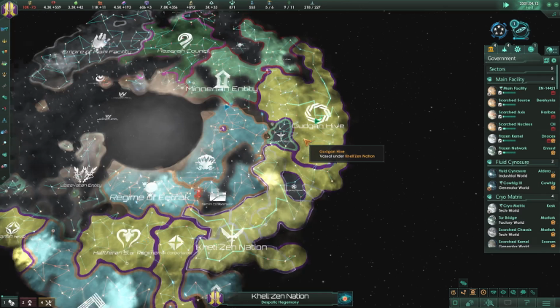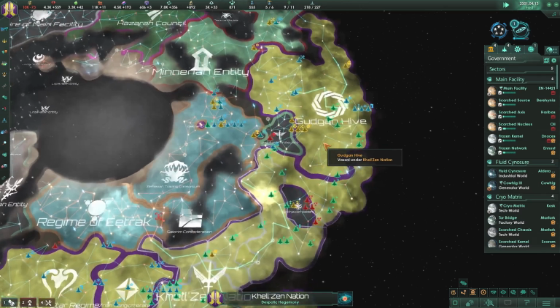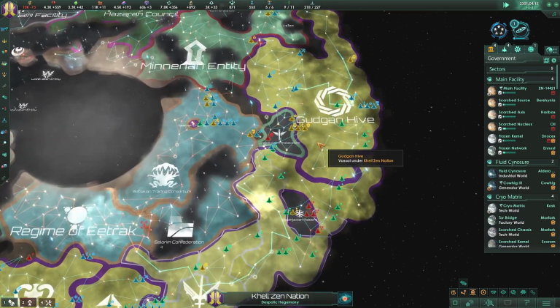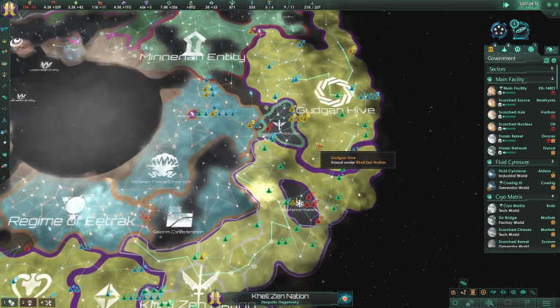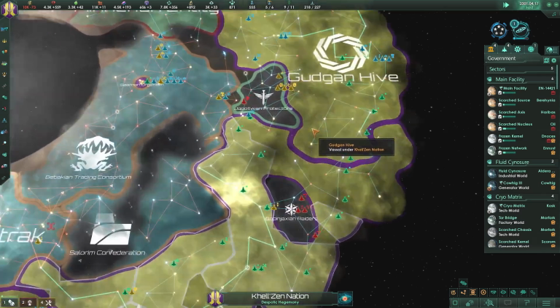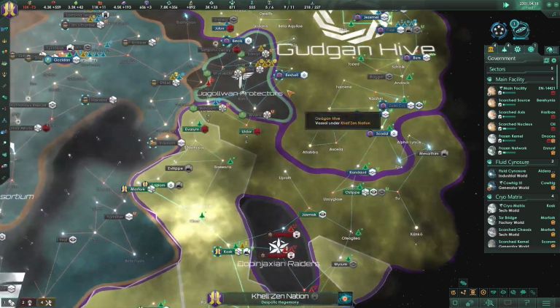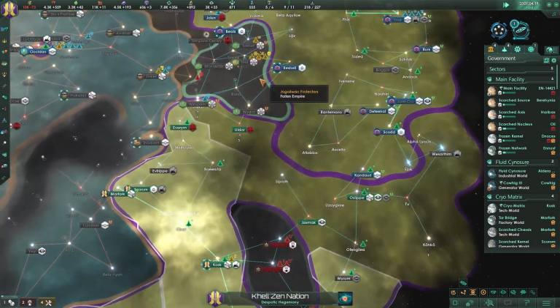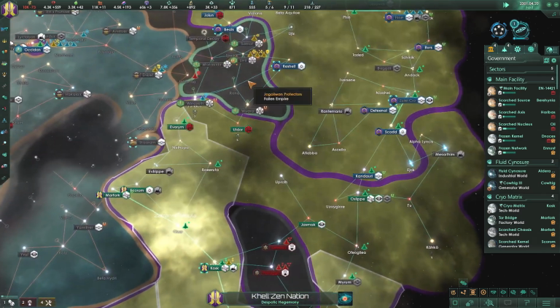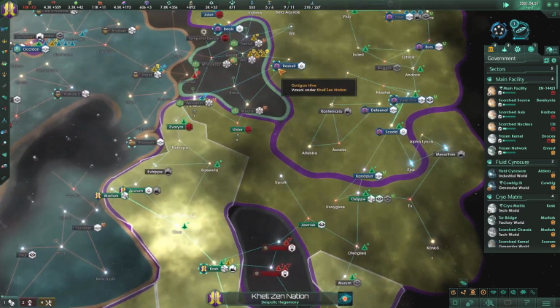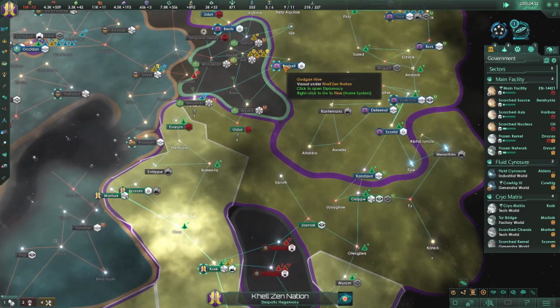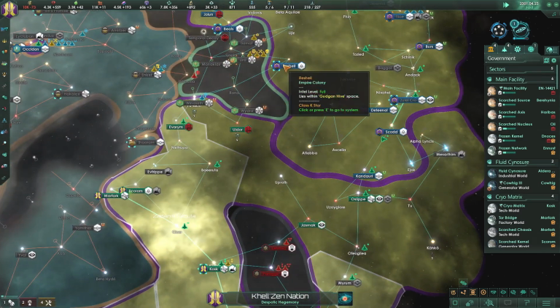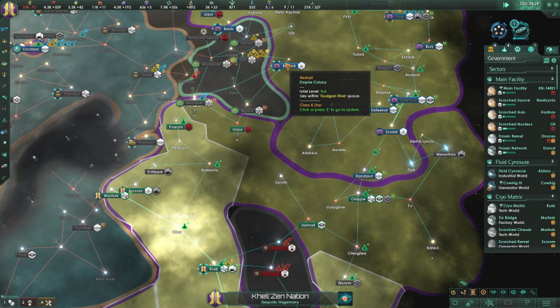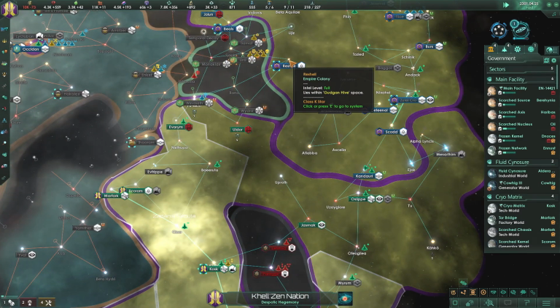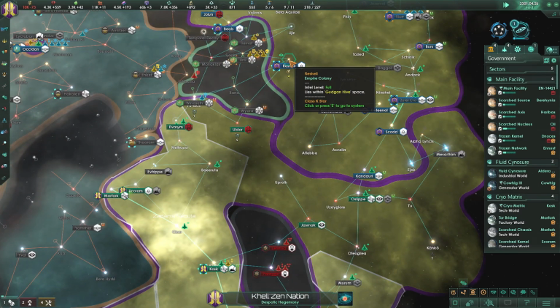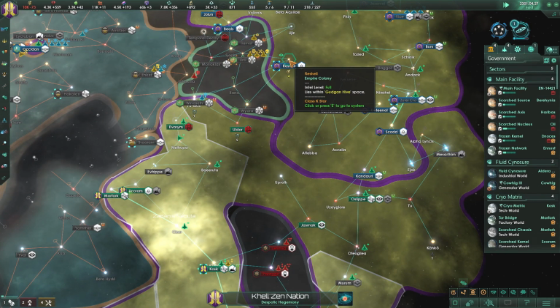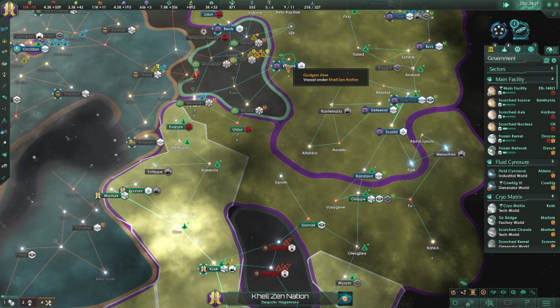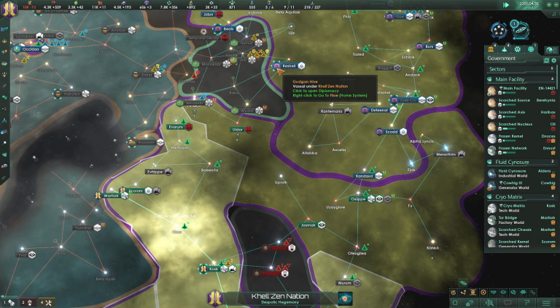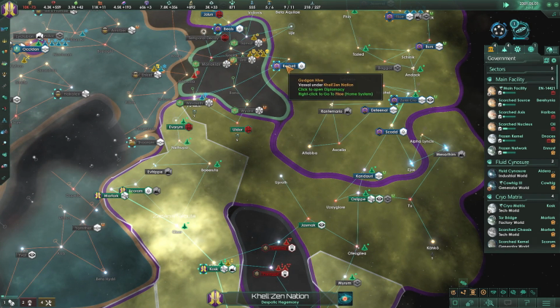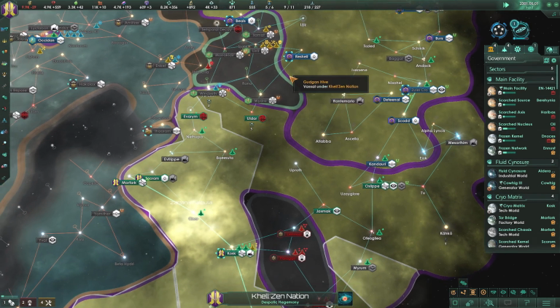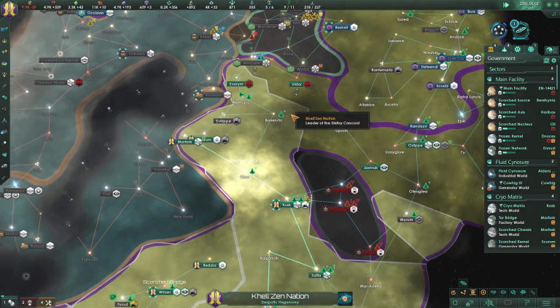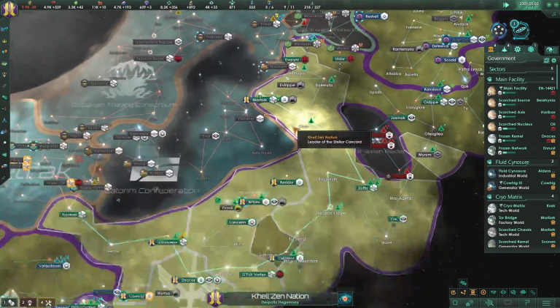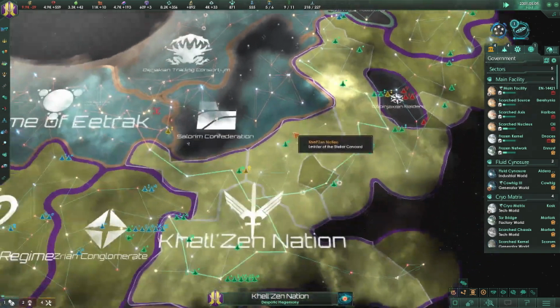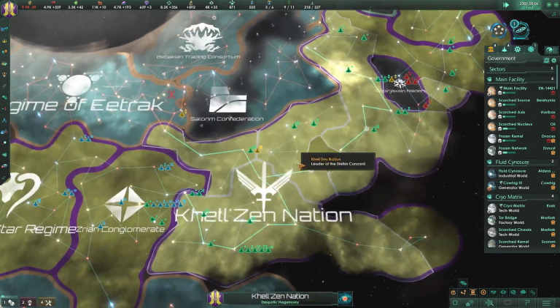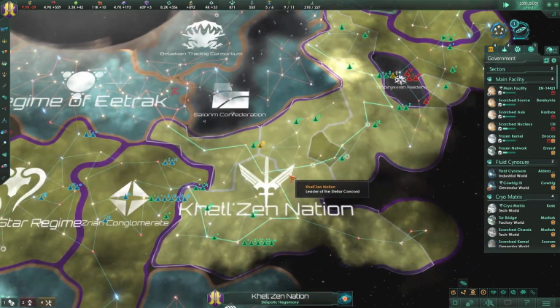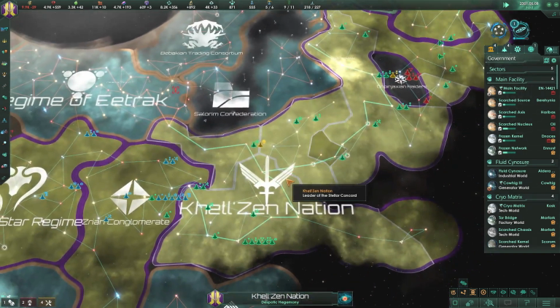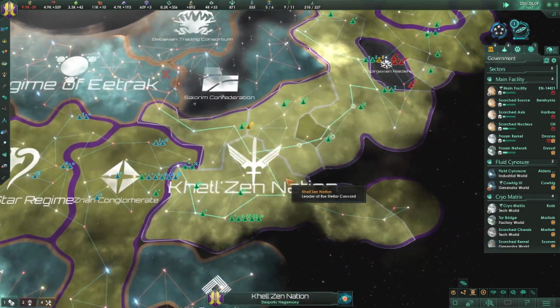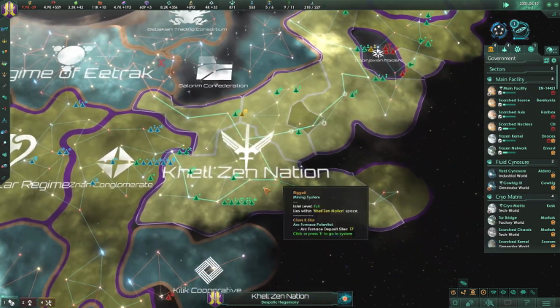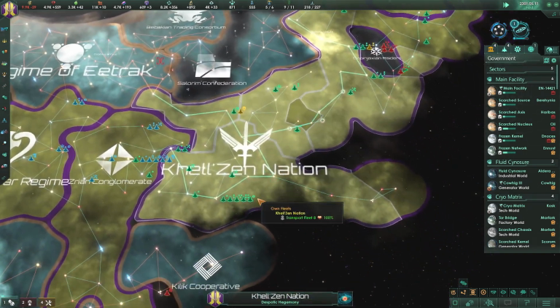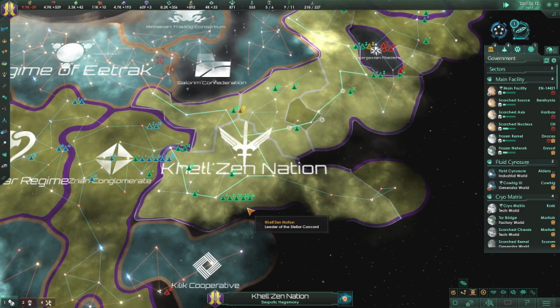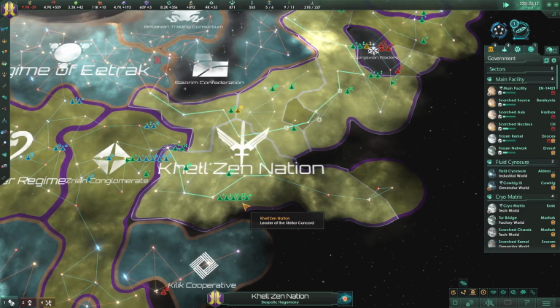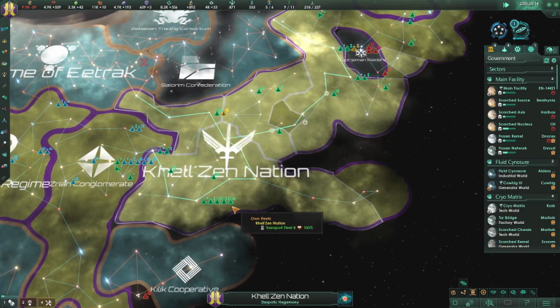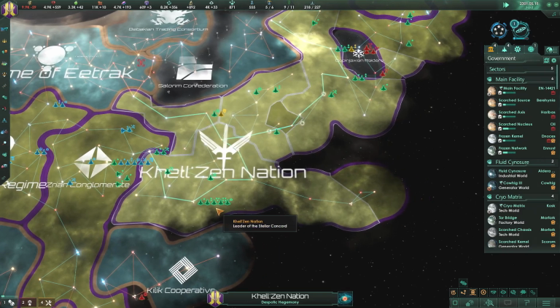The Gungden Hive needs to stop pissing off the protectors. You guys need to get off the world of Rochelle - you just need to leave that world alone, there's no need for you to be there.